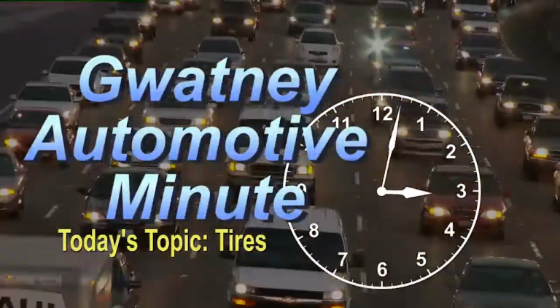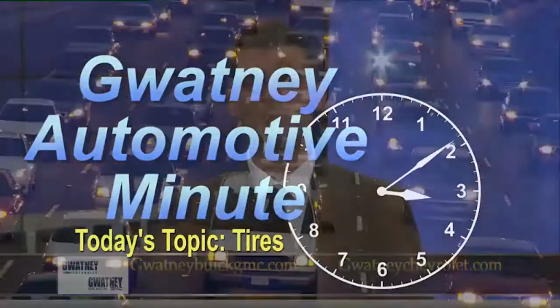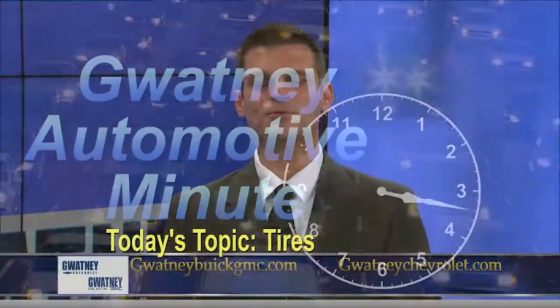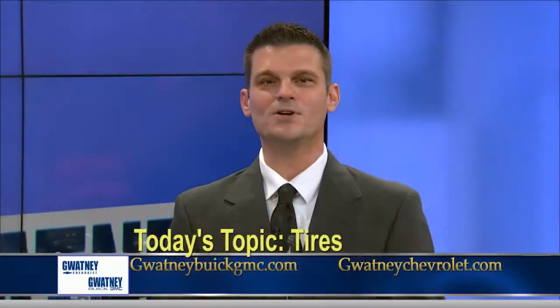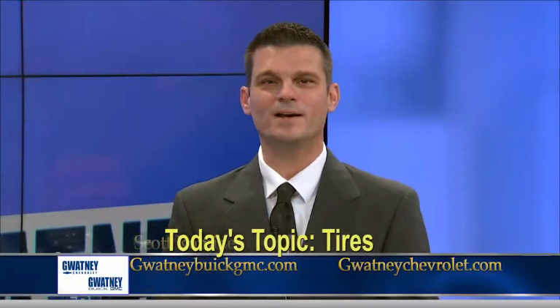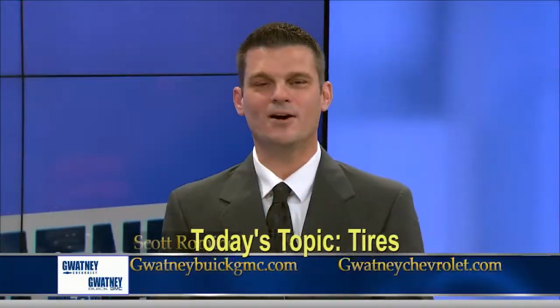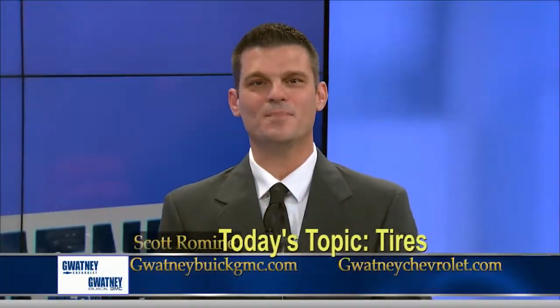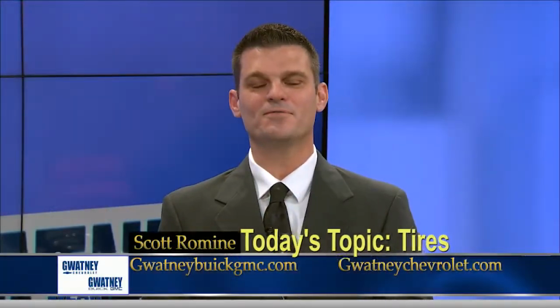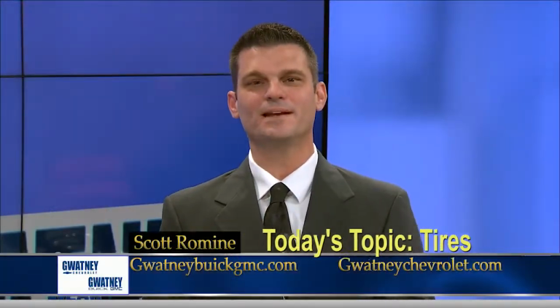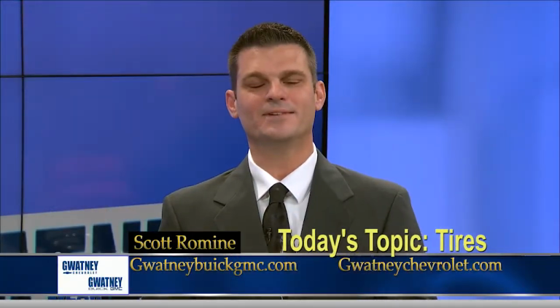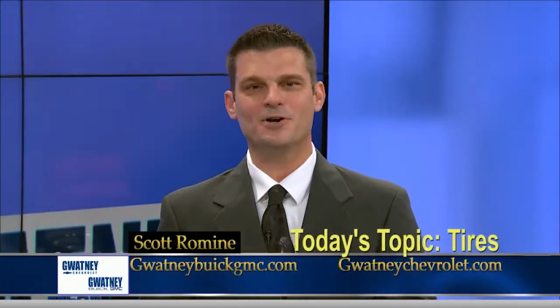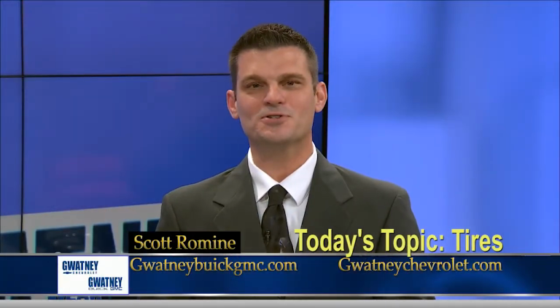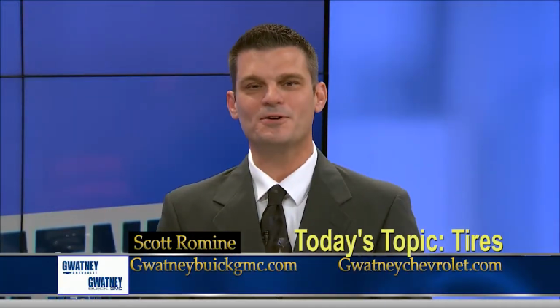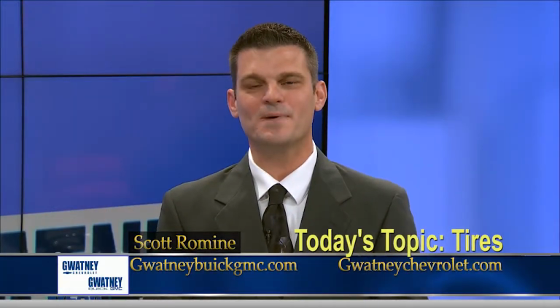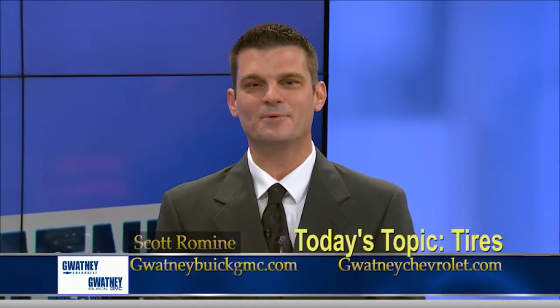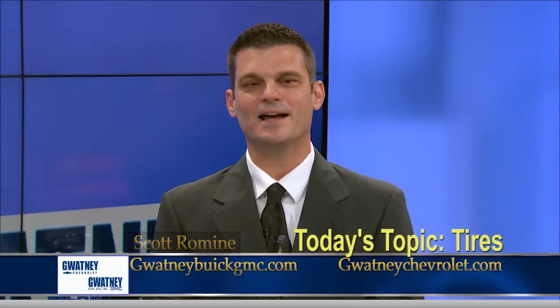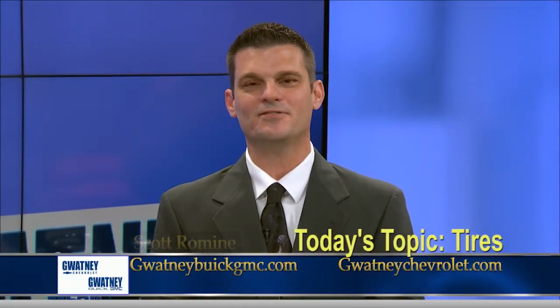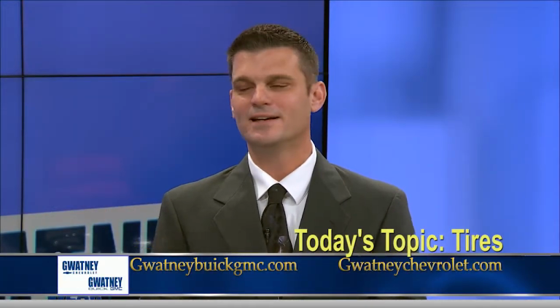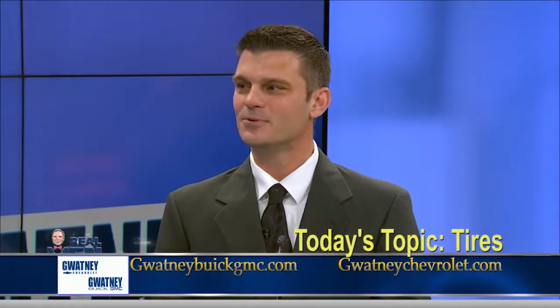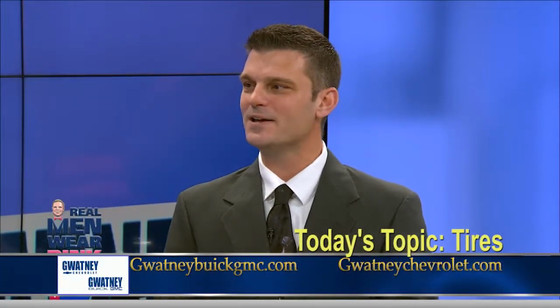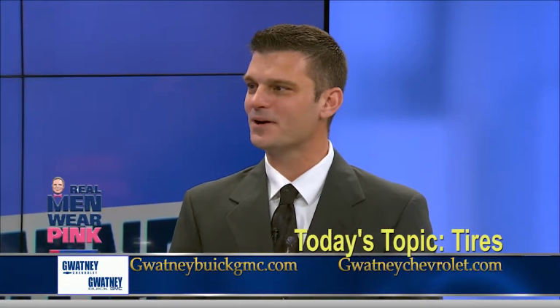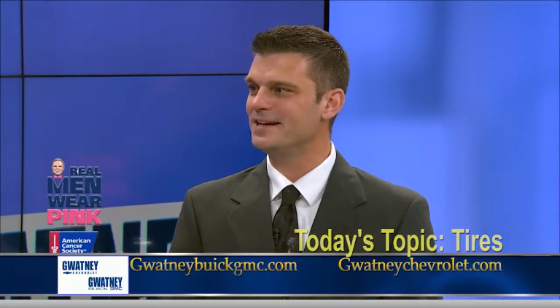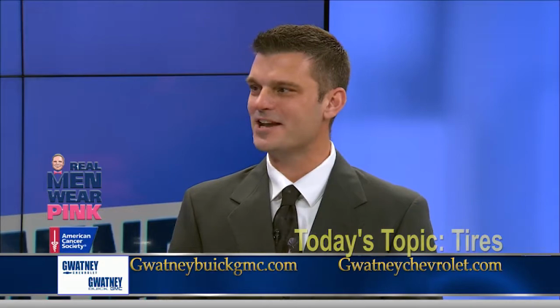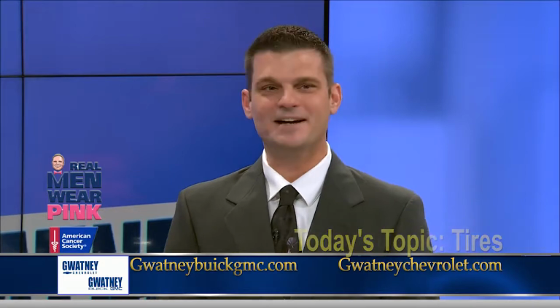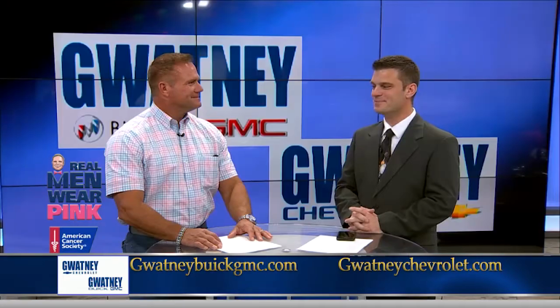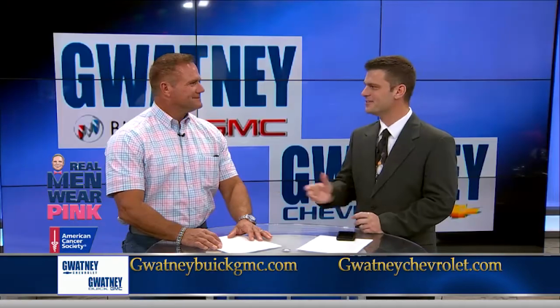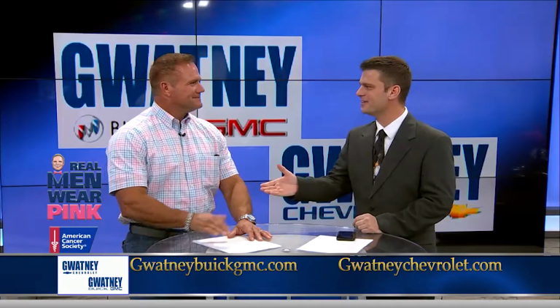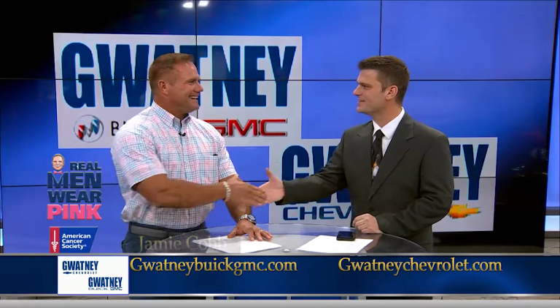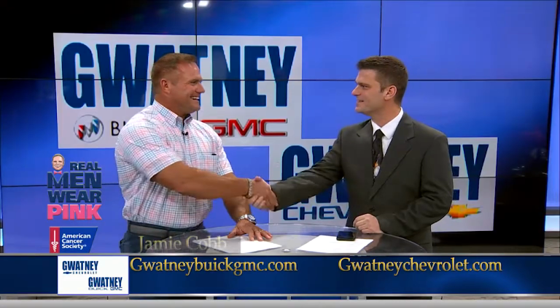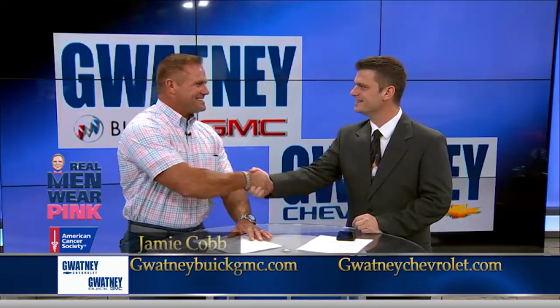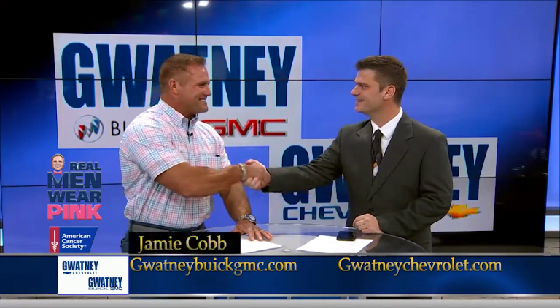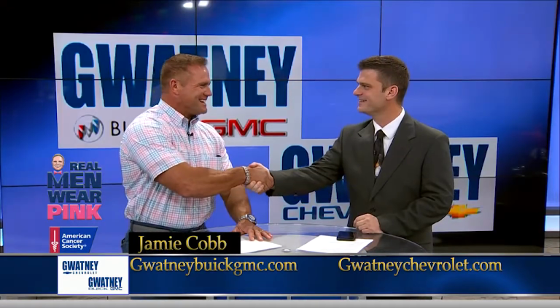Hi, welcome to the Gwatney Automotive Minute. I'm your host, Scott Romine. We have Real Men Wear Pink's Jamie Cobb in studio. Good to see you. Good to see you, Scott.